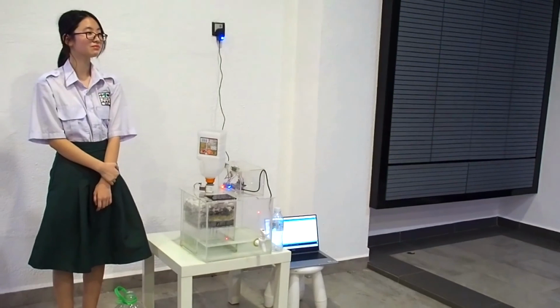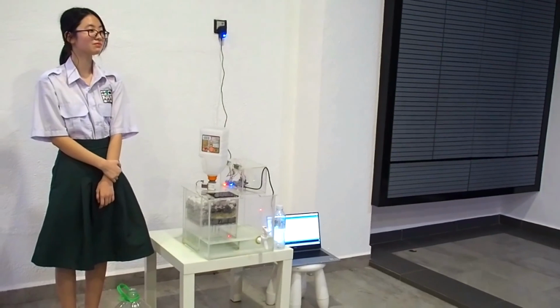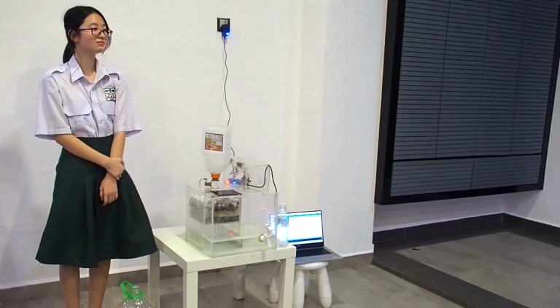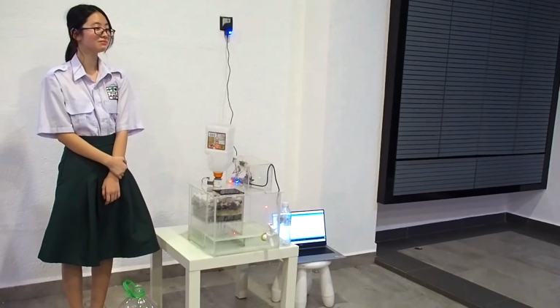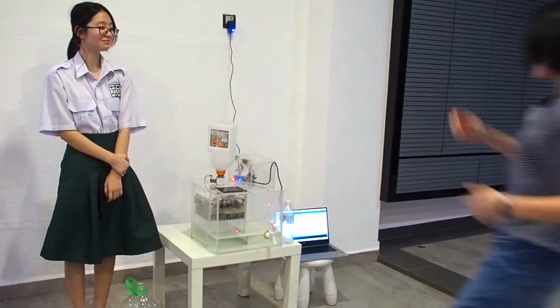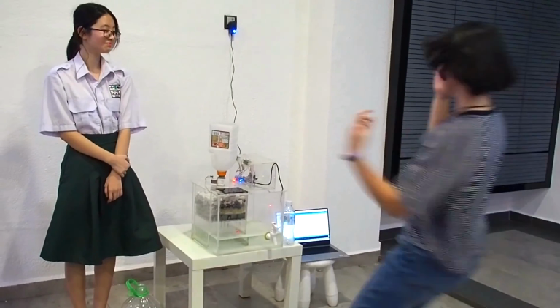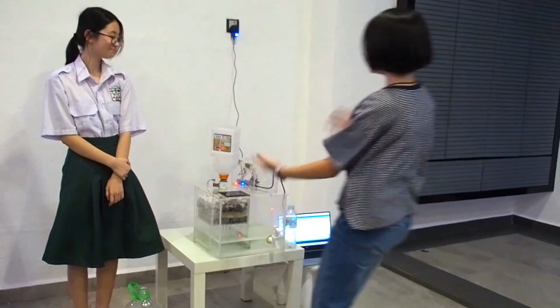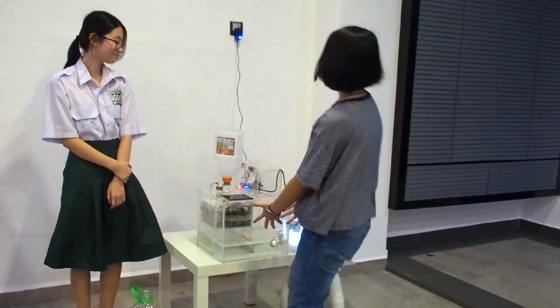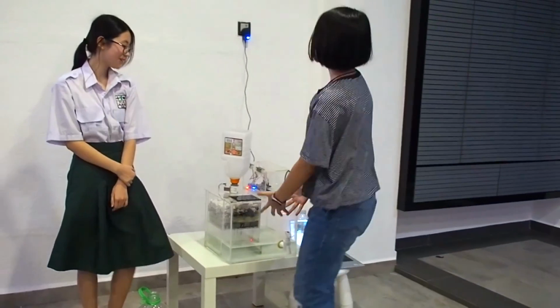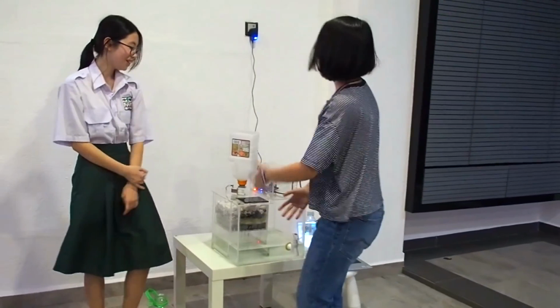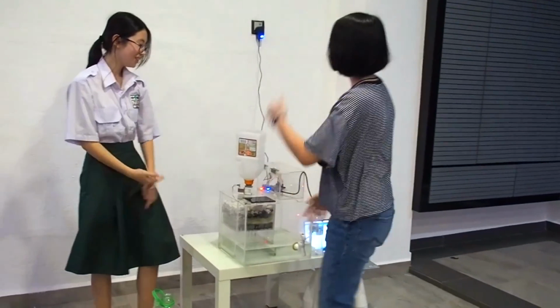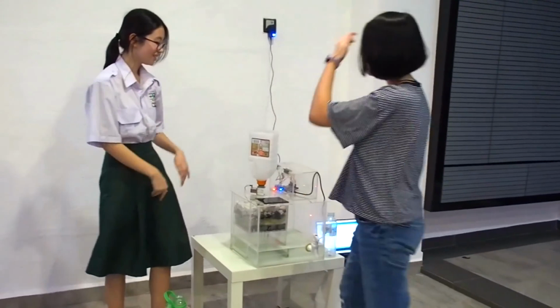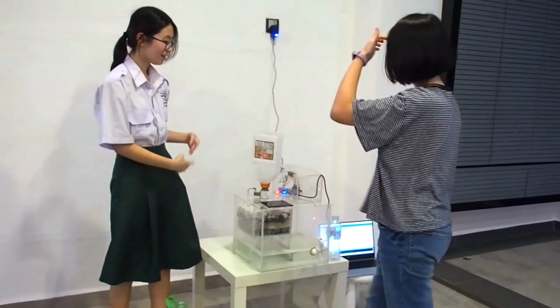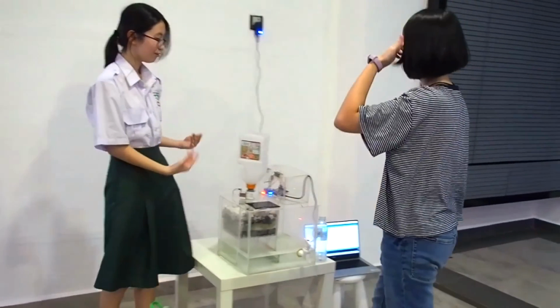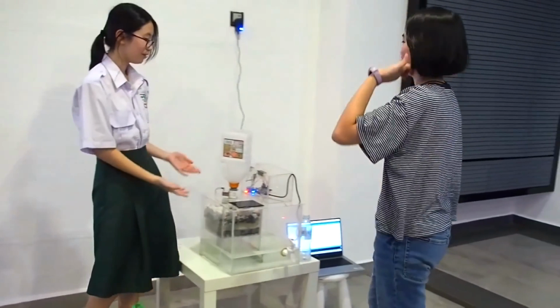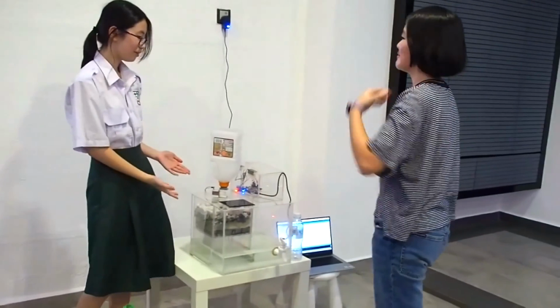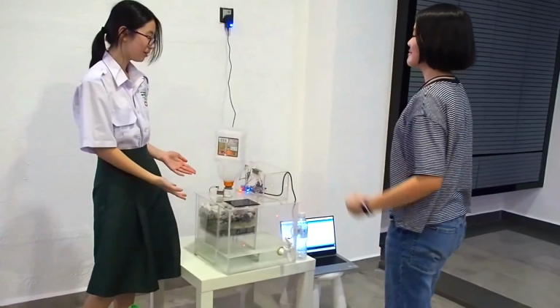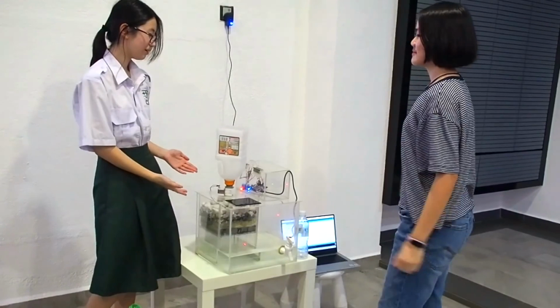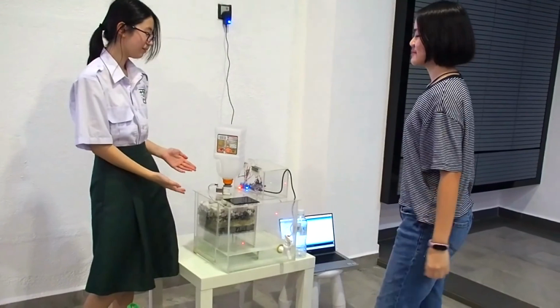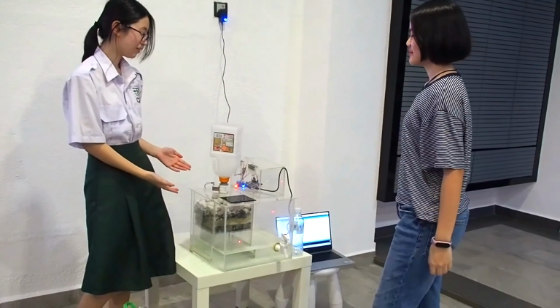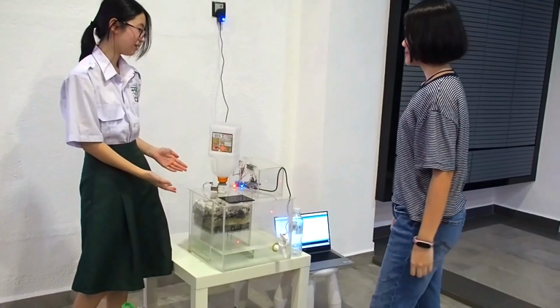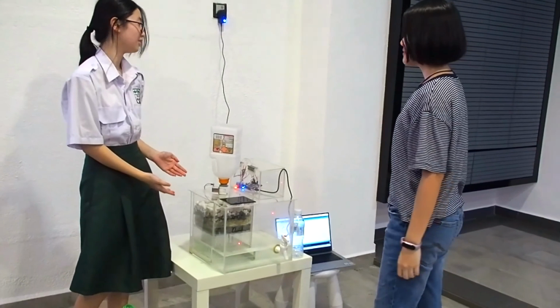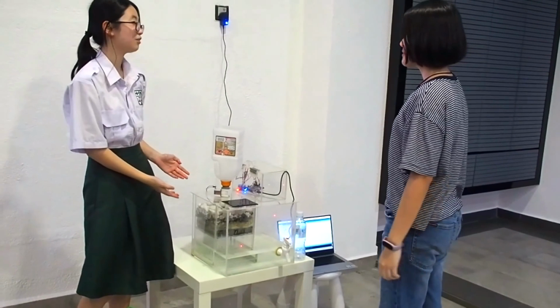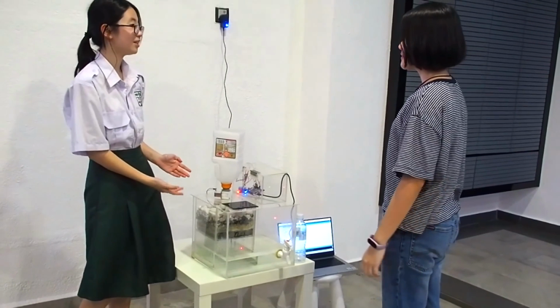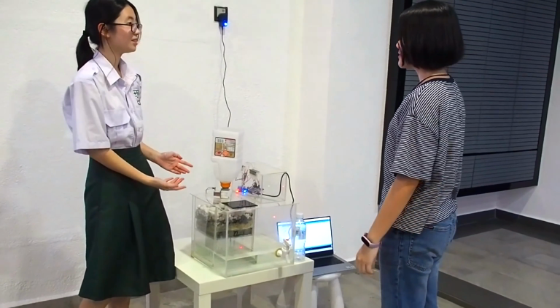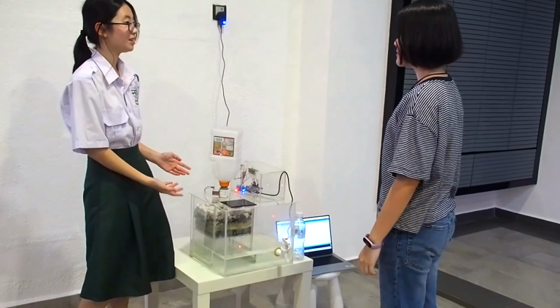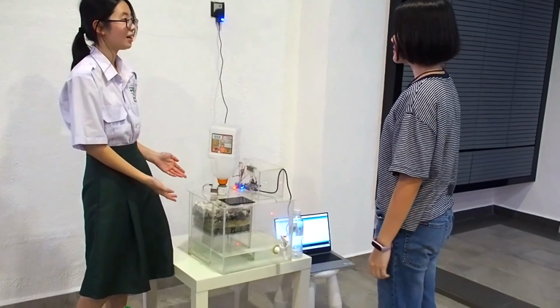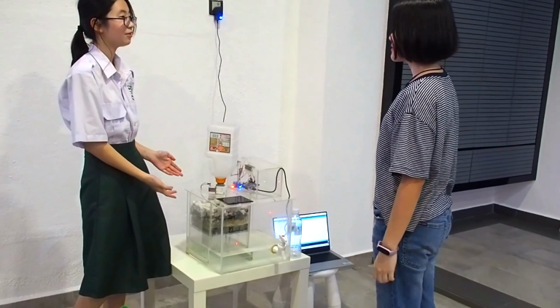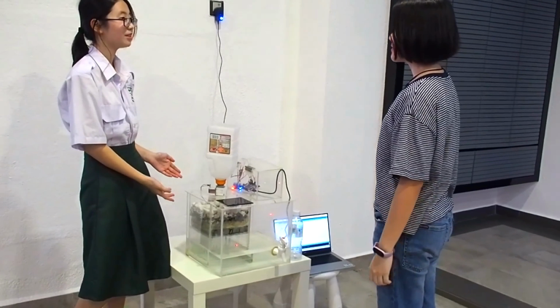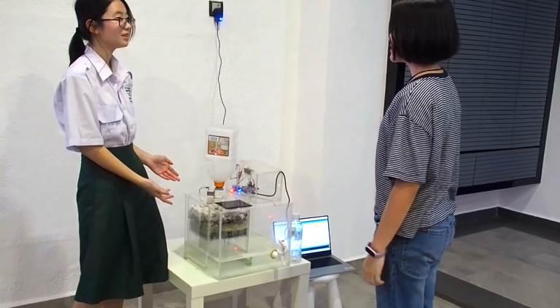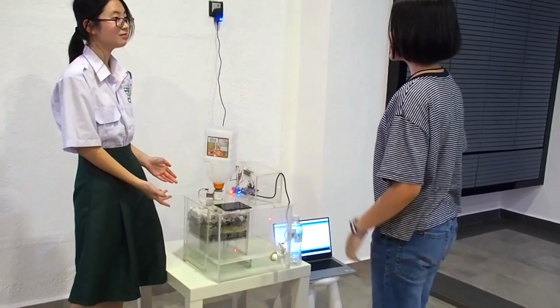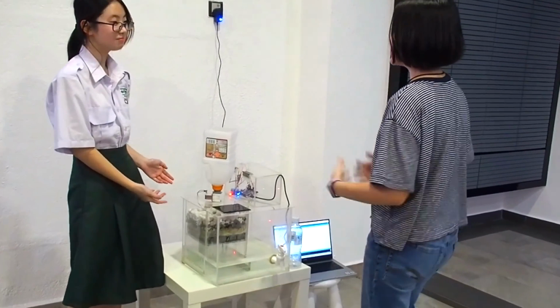Woah, what is this? This is our River Water Filter. Do you want to see how it works? Sure!